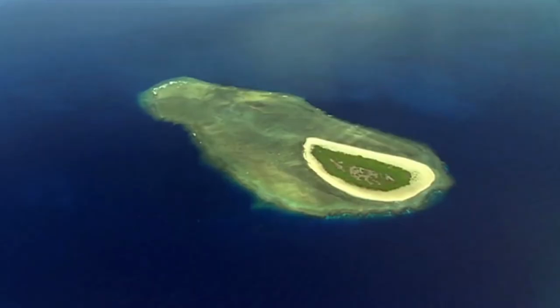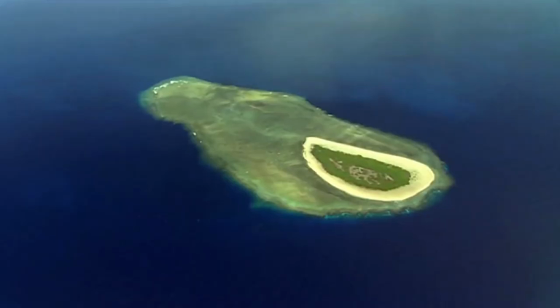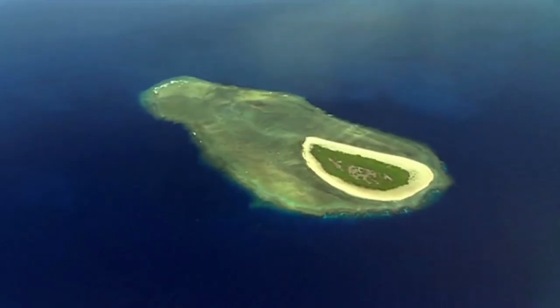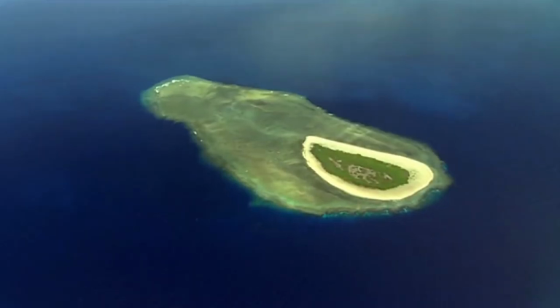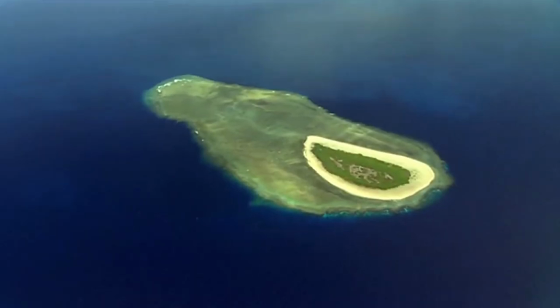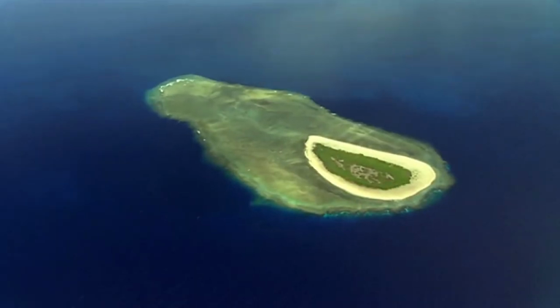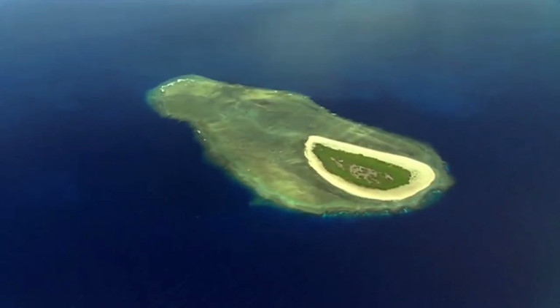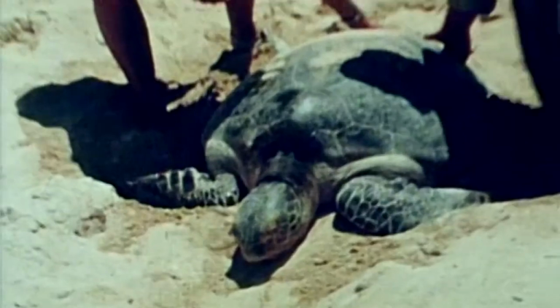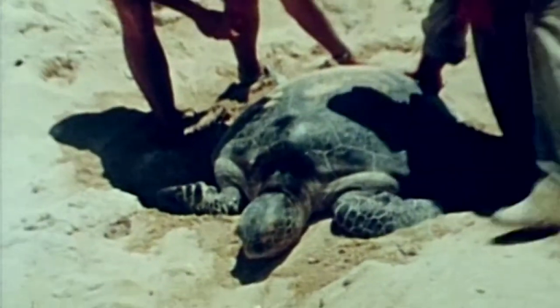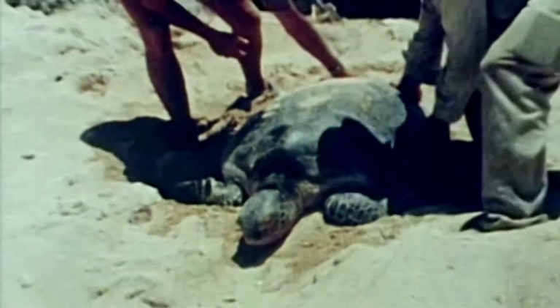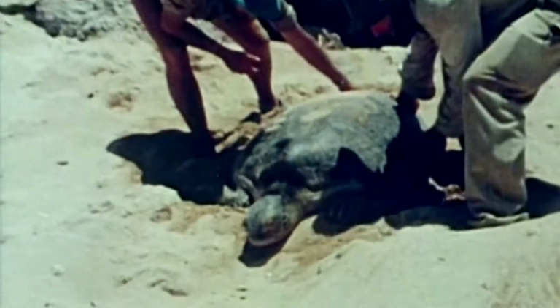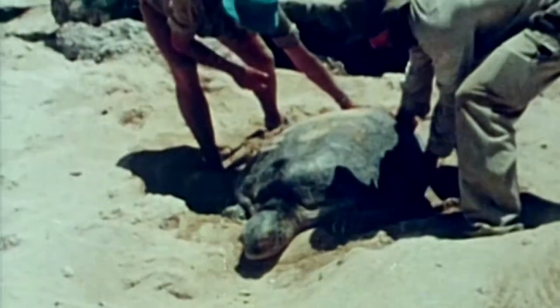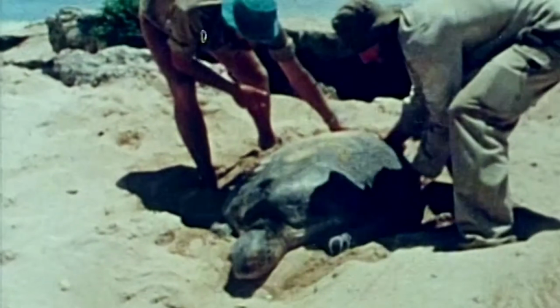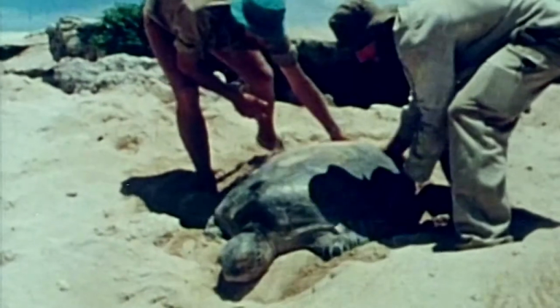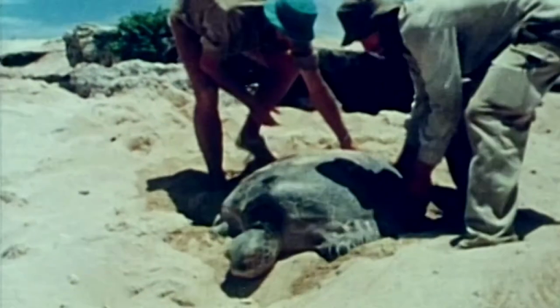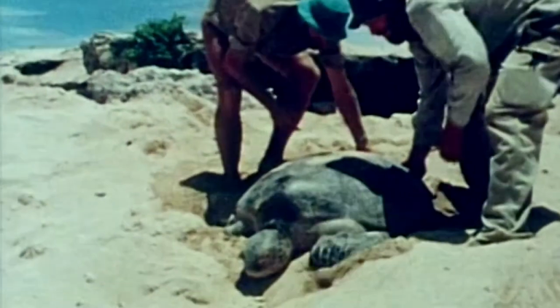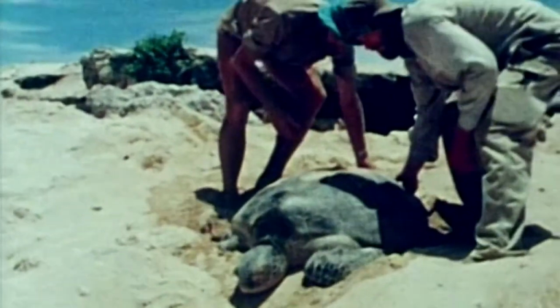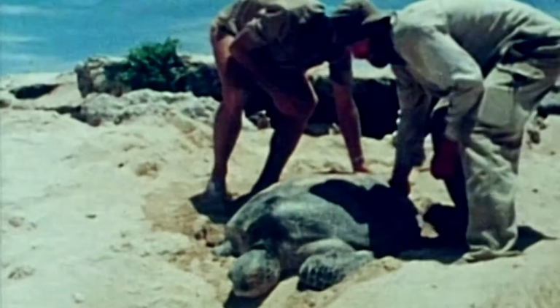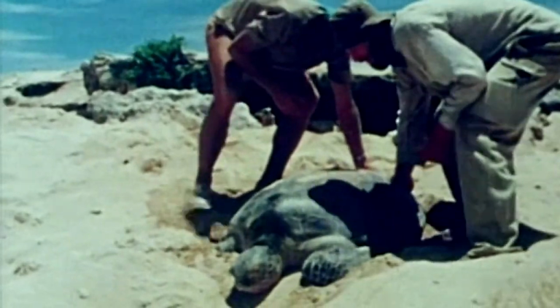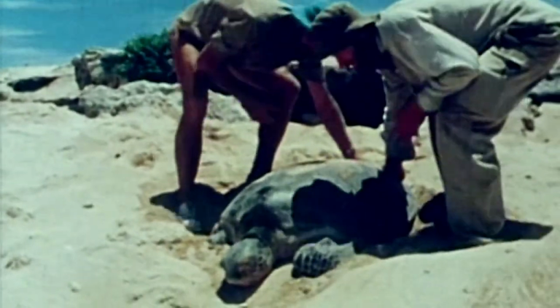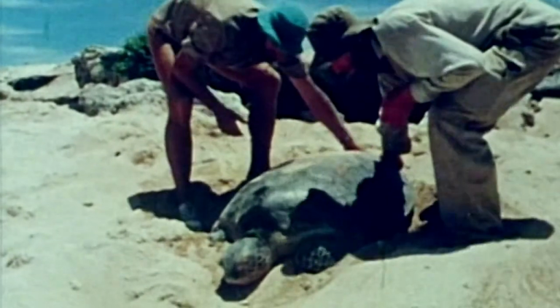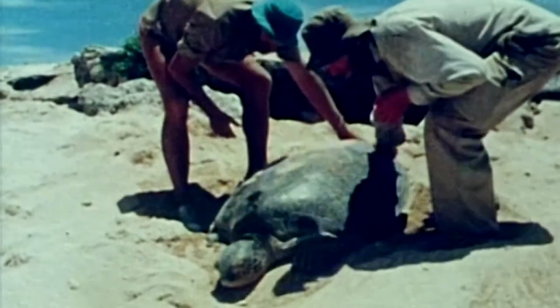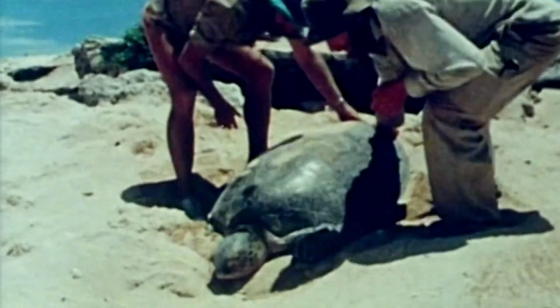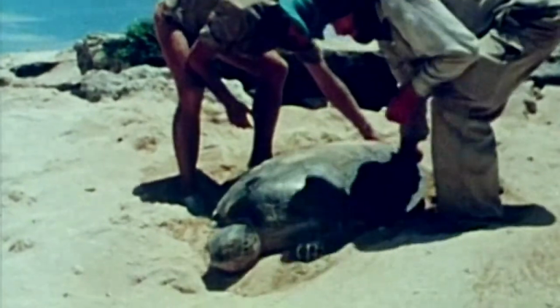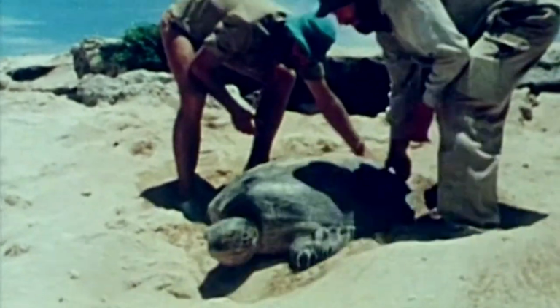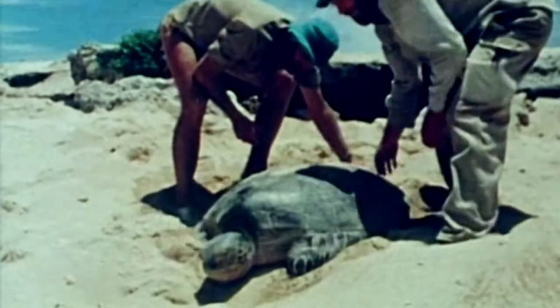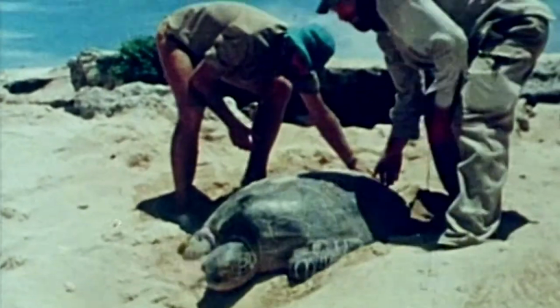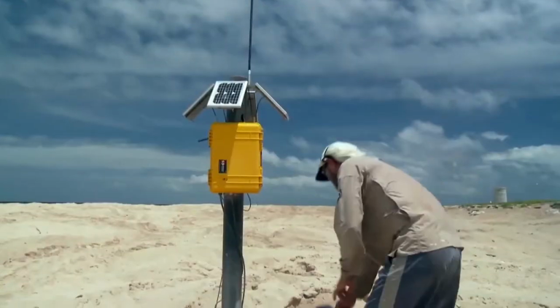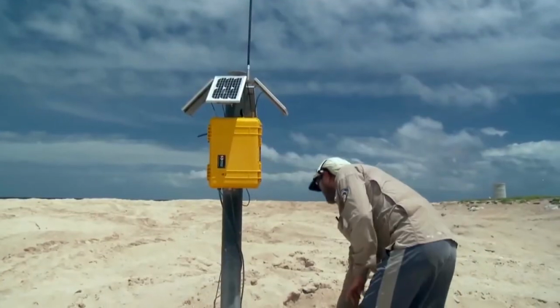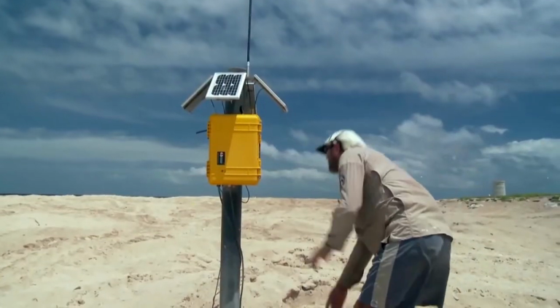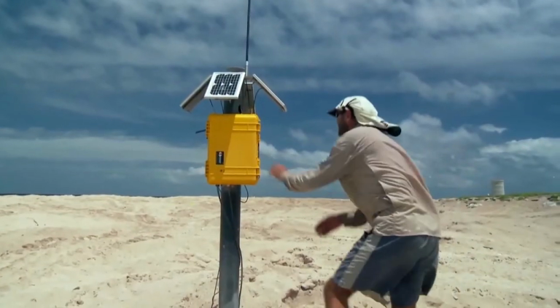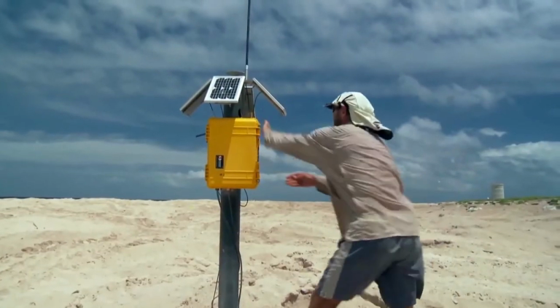I first visited Rain Island in 1975, and that's the beginning of the scientific monitoring of the population.